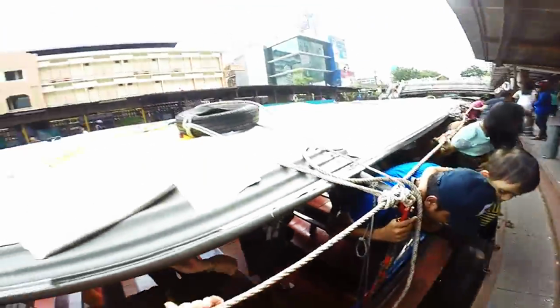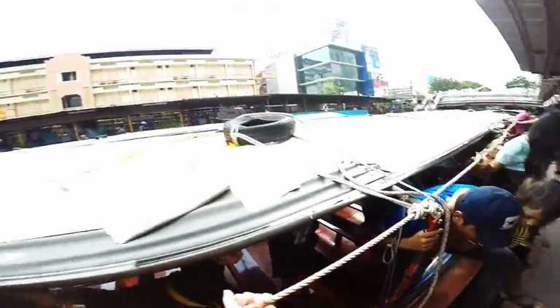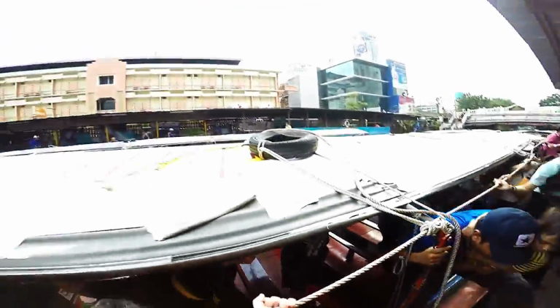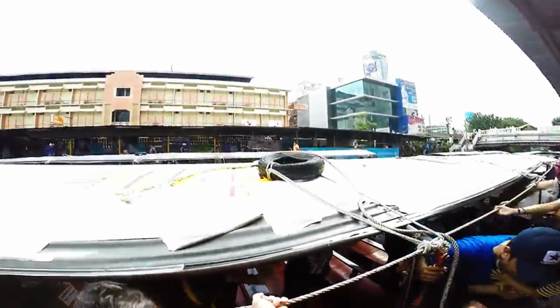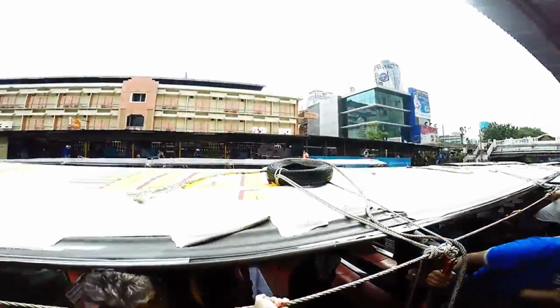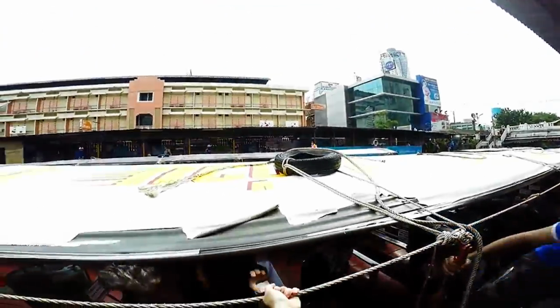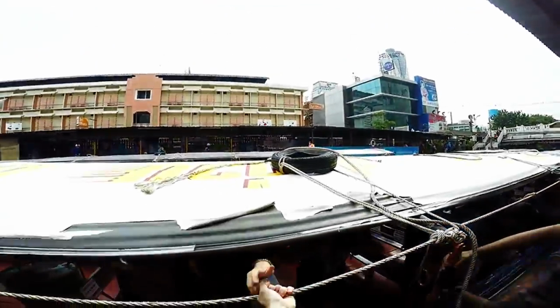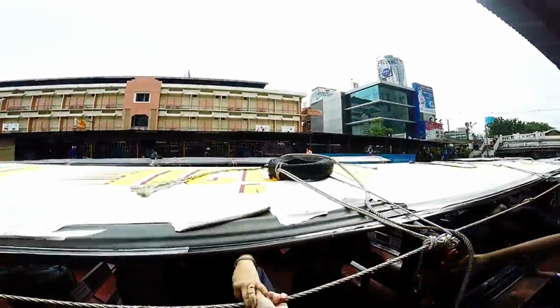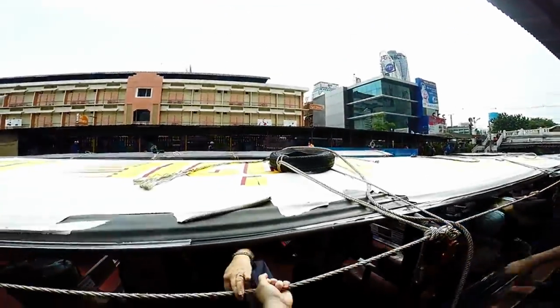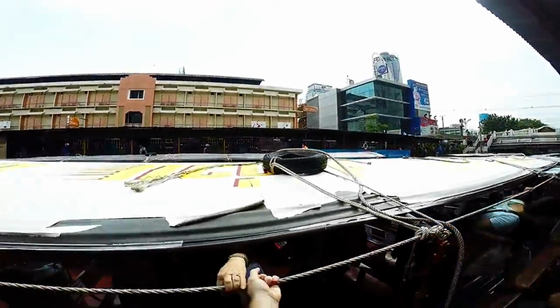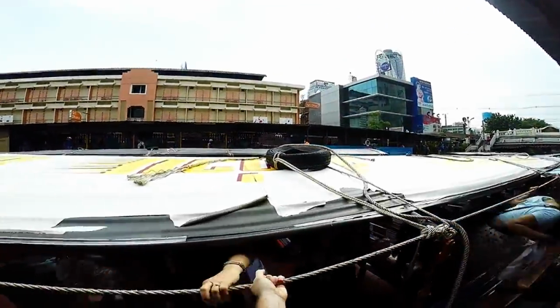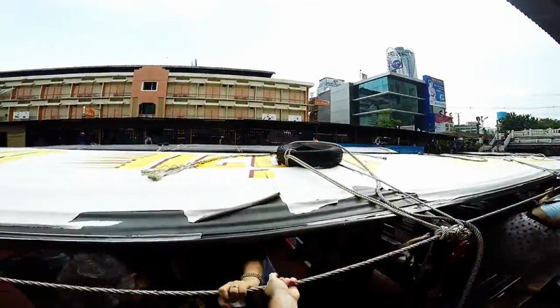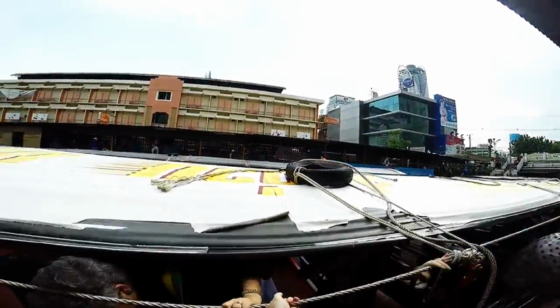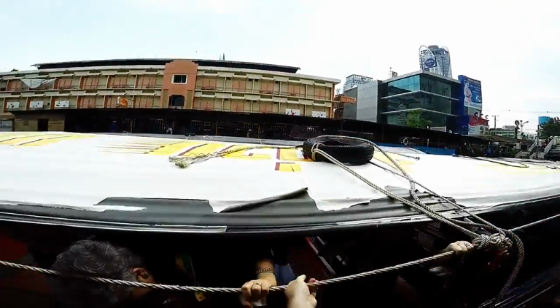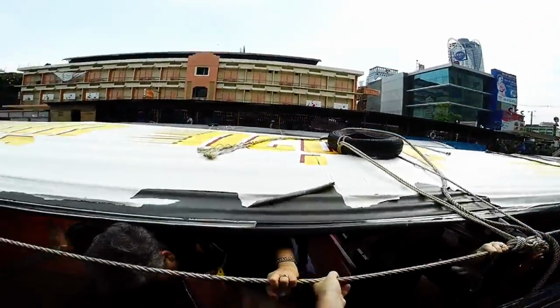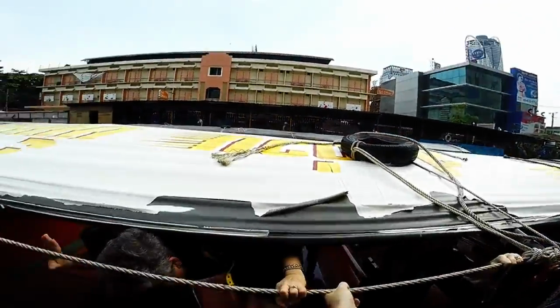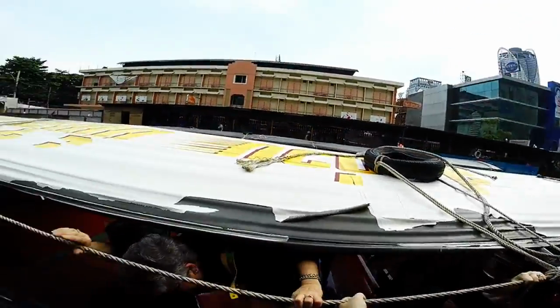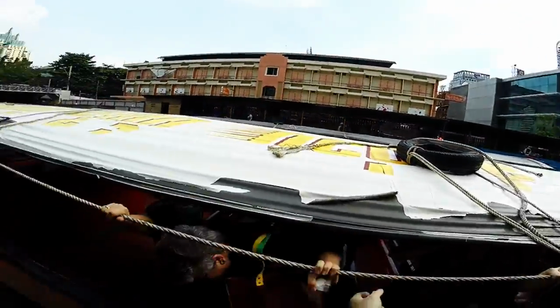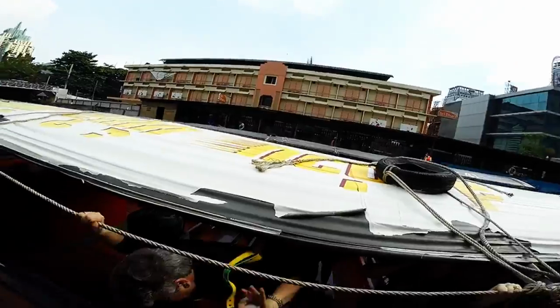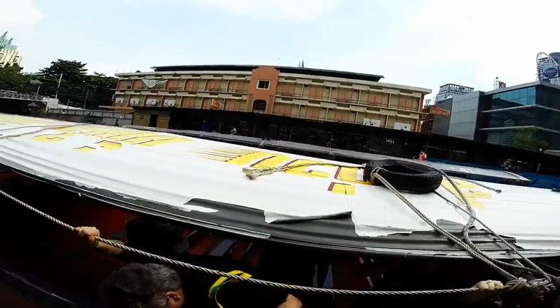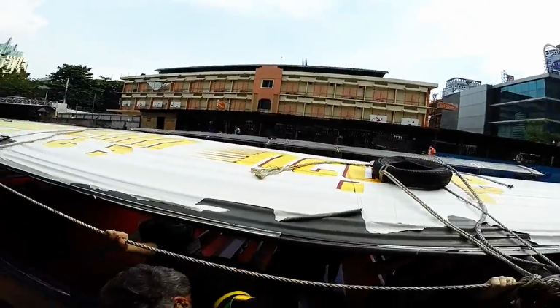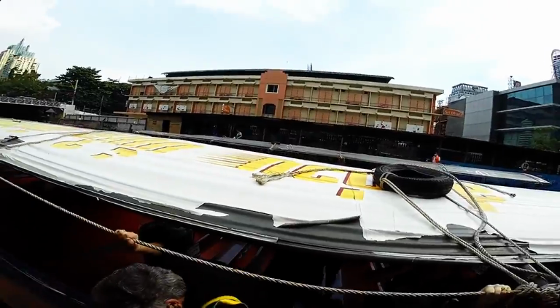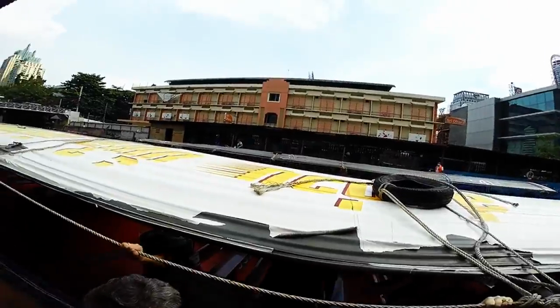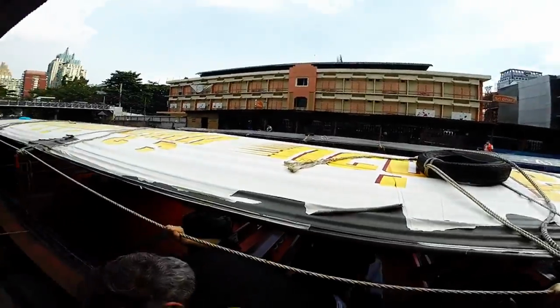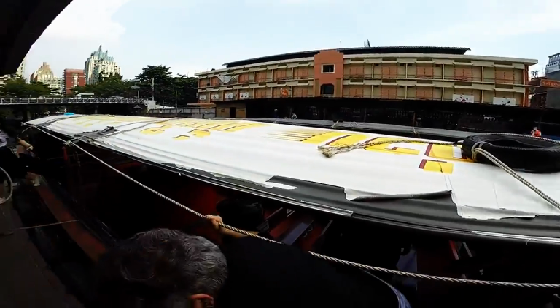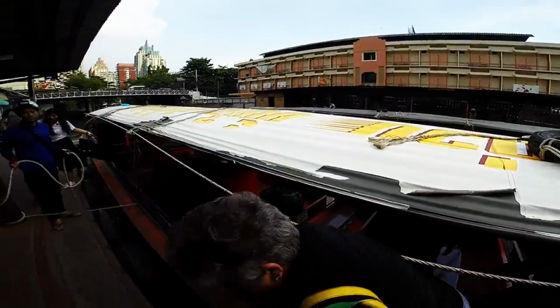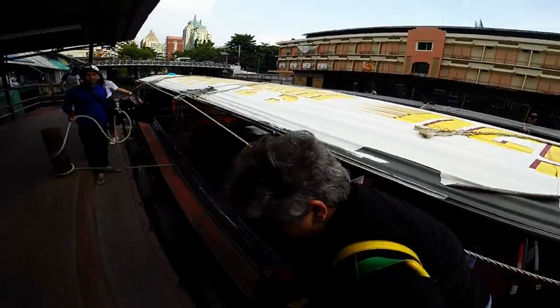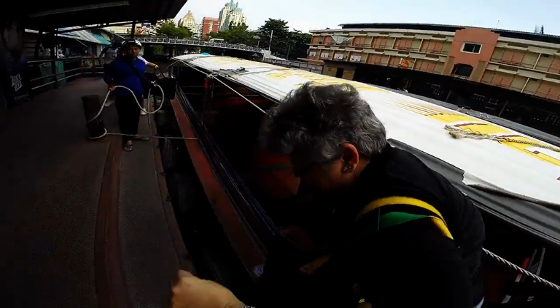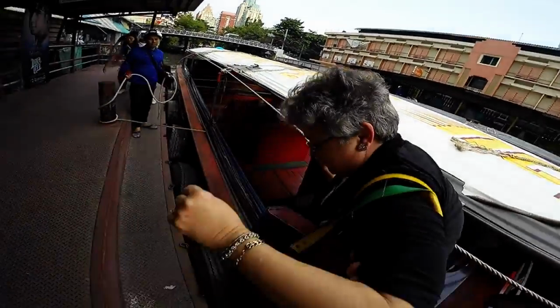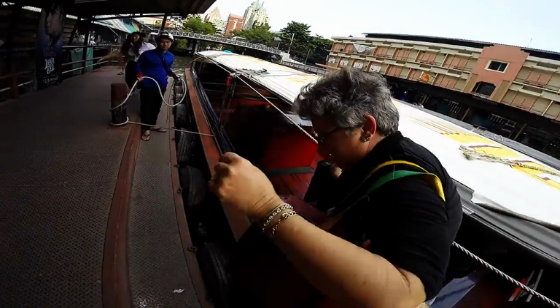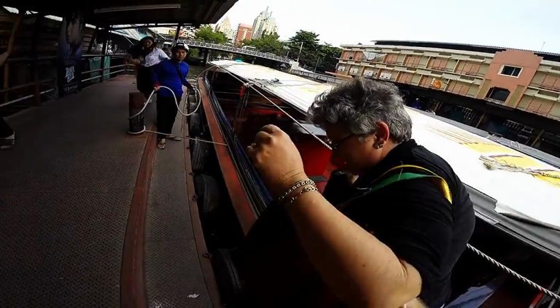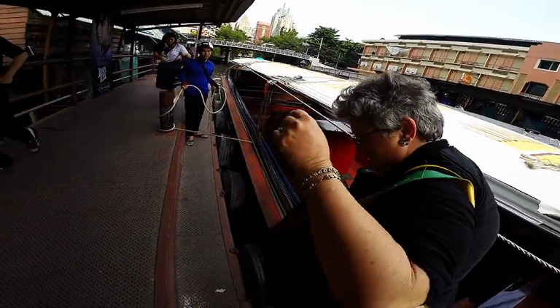Grab the rope first, this rope up here, and don't let go of the rope until you're ready to go.